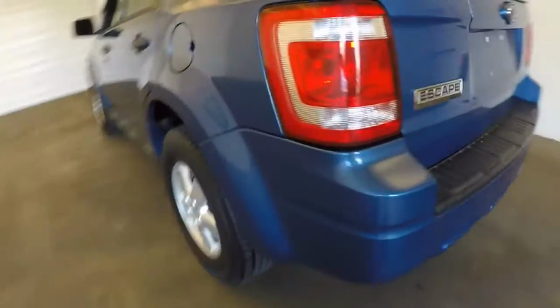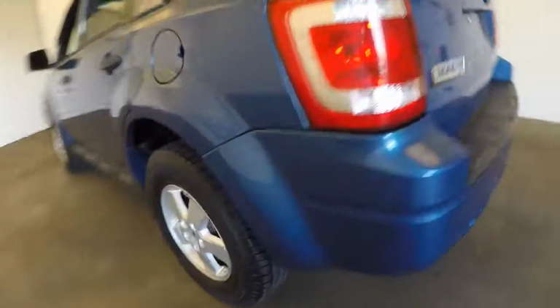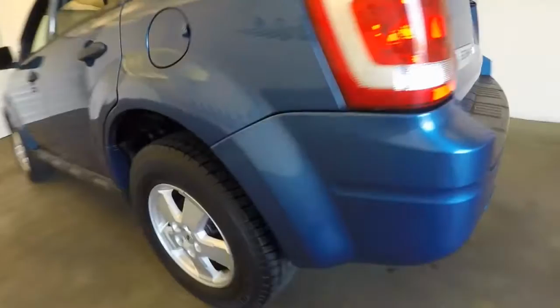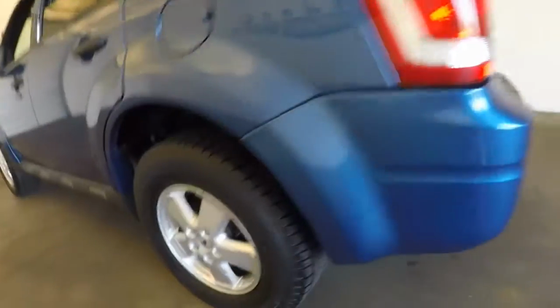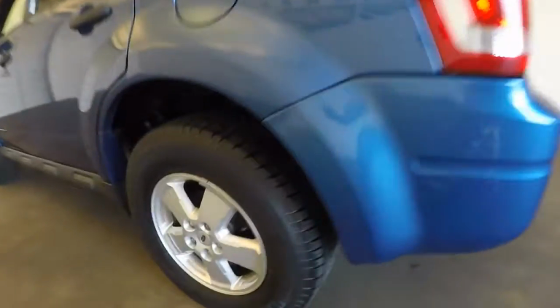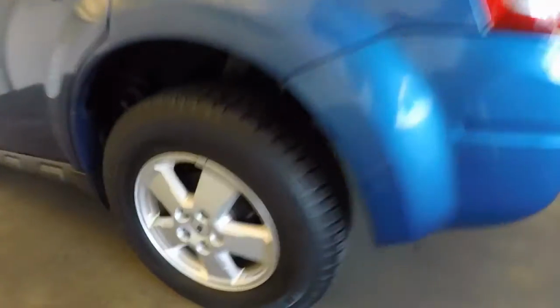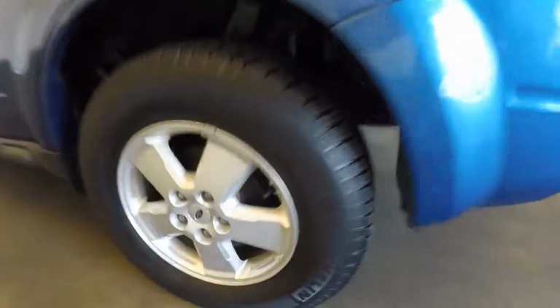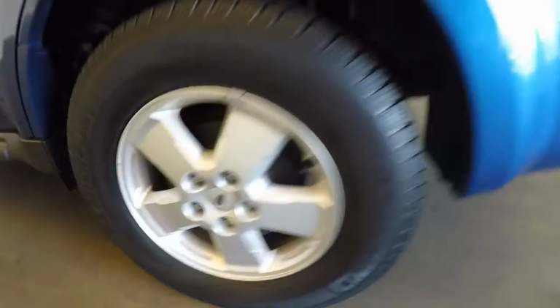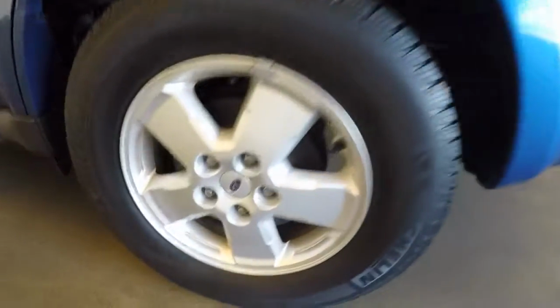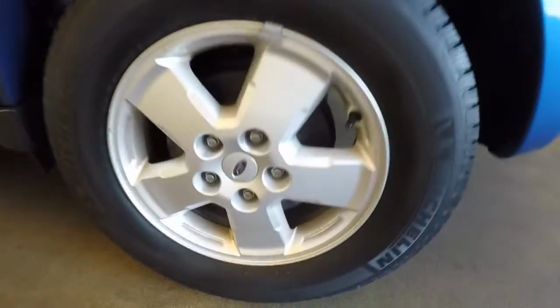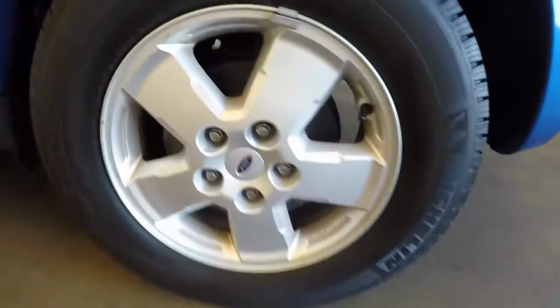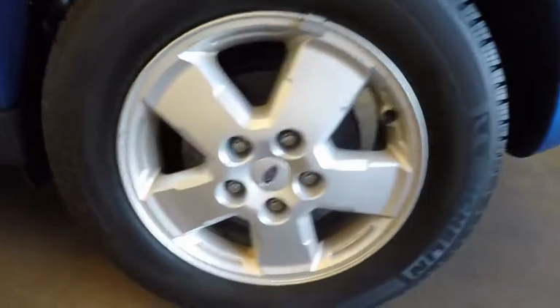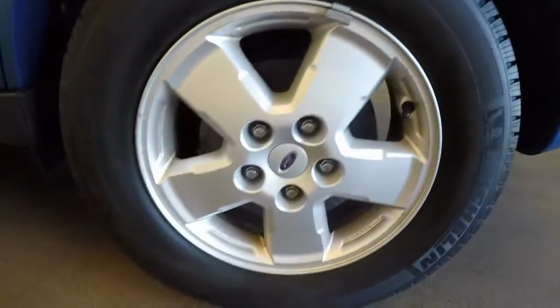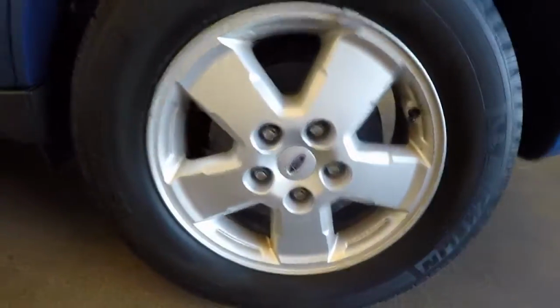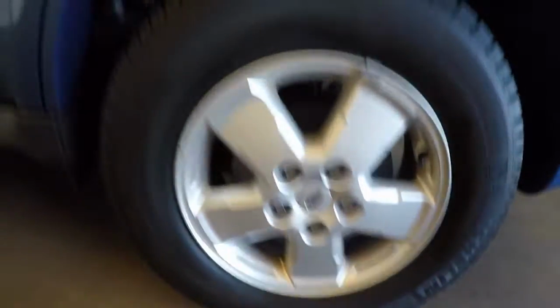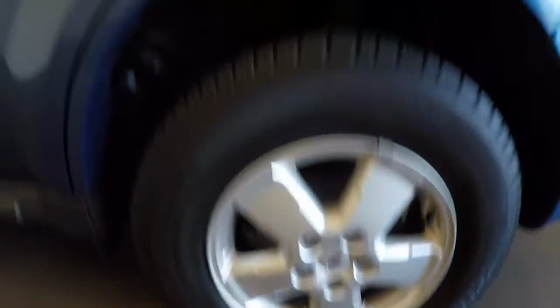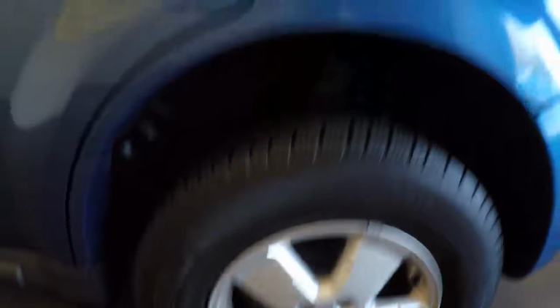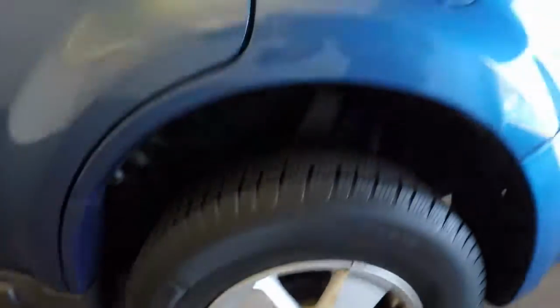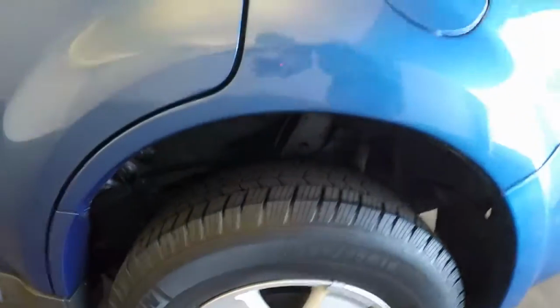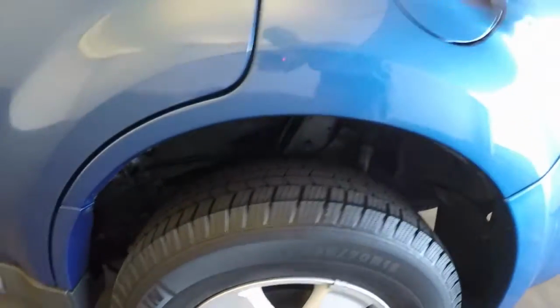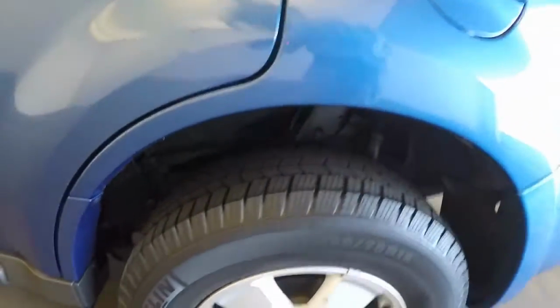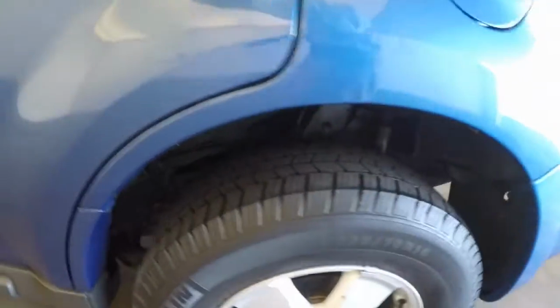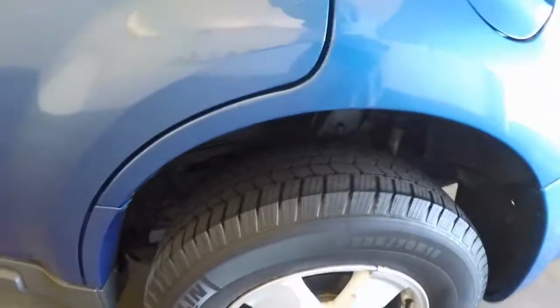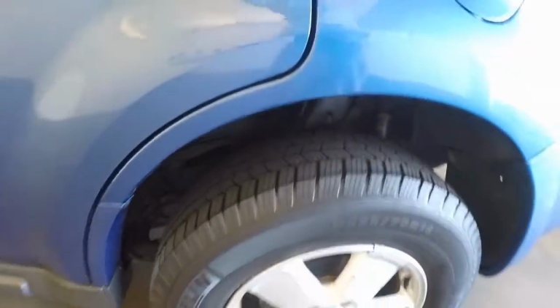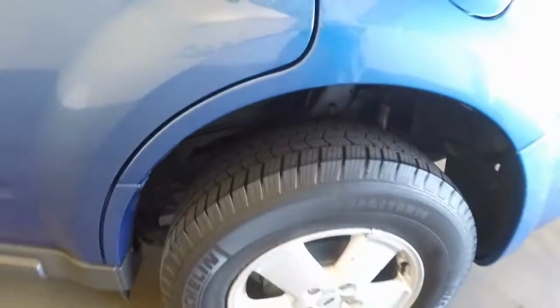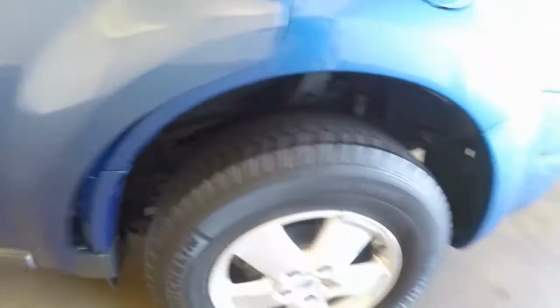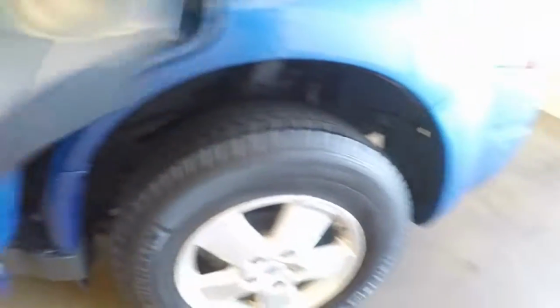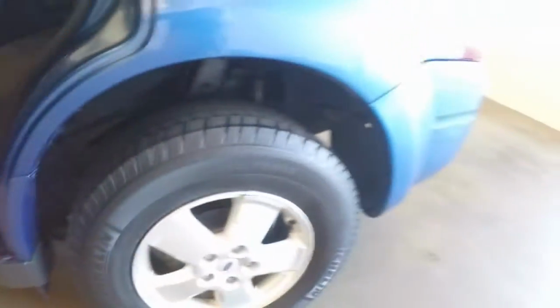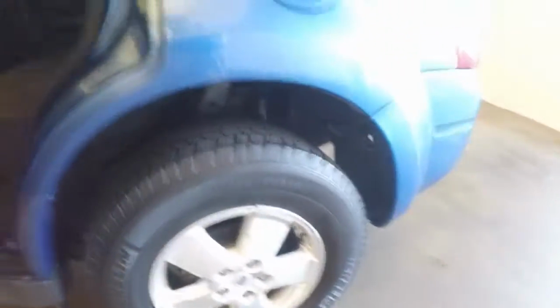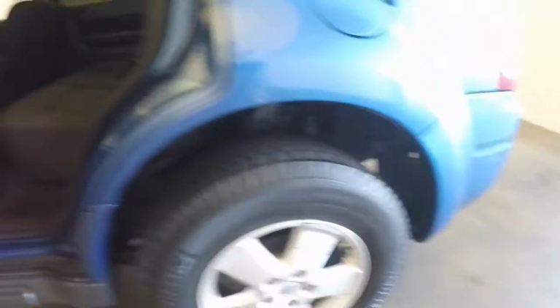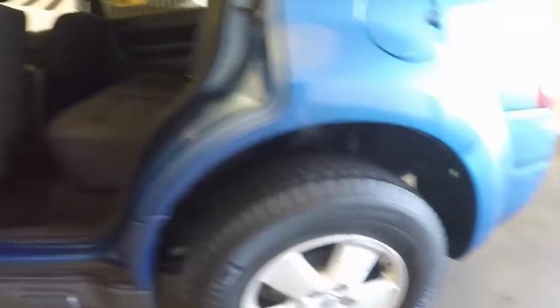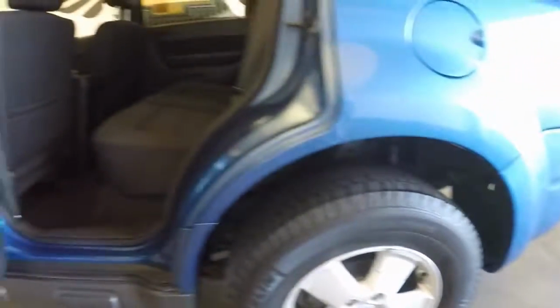Come around the side — nice alloys, great wheels, great tires.